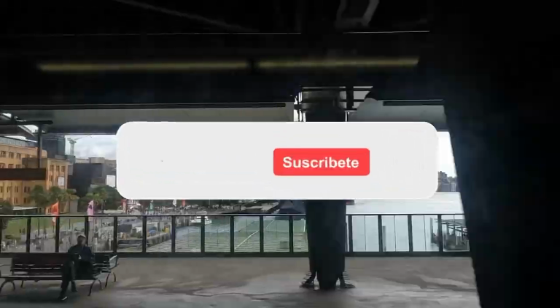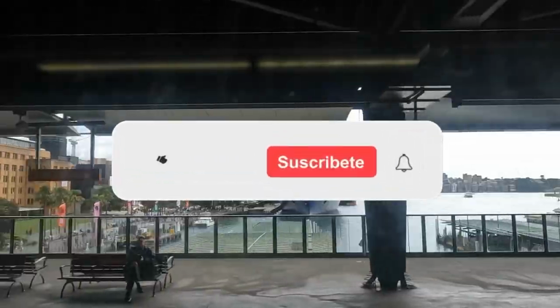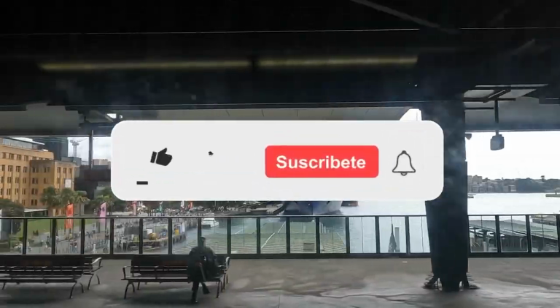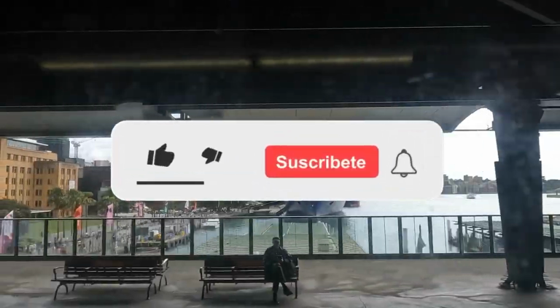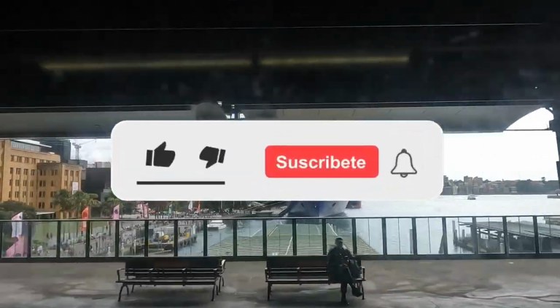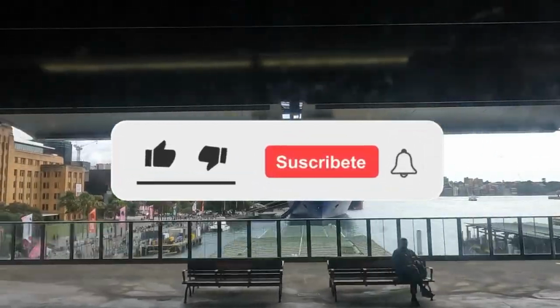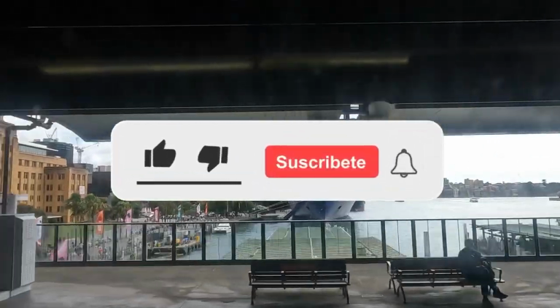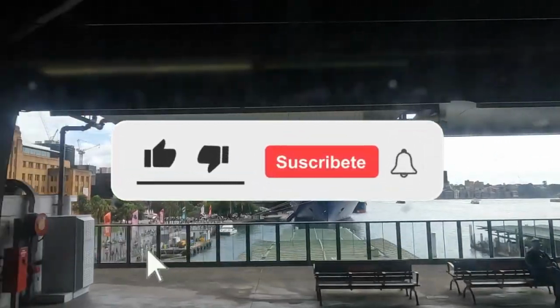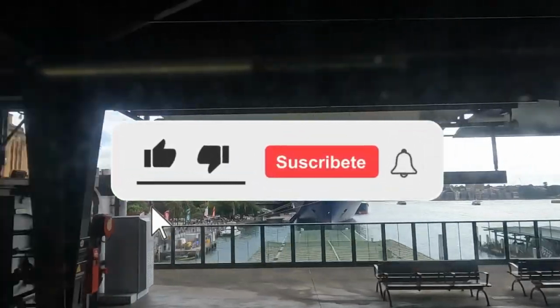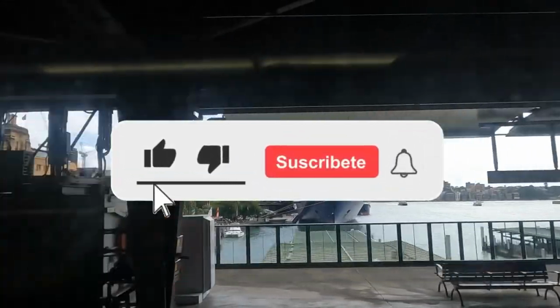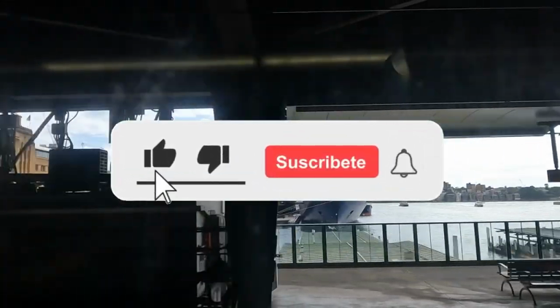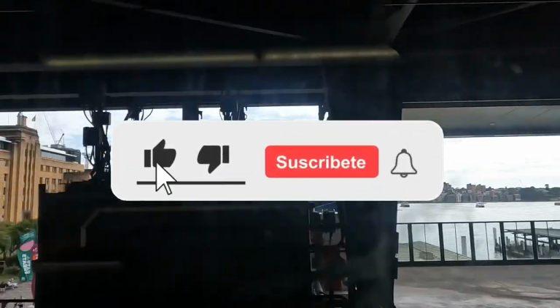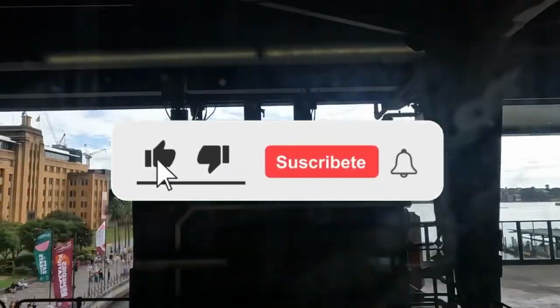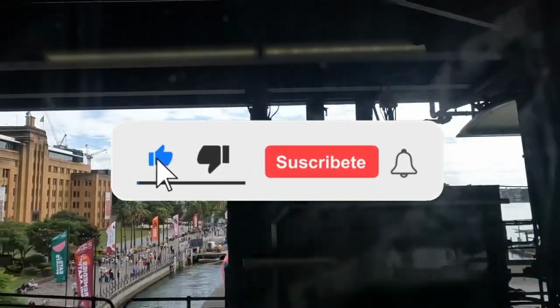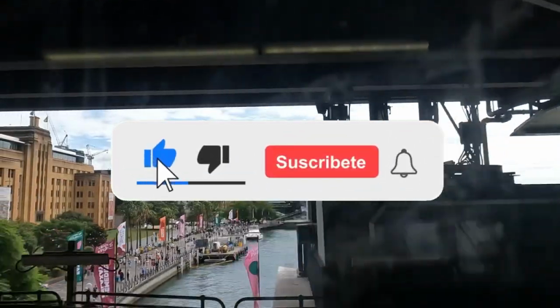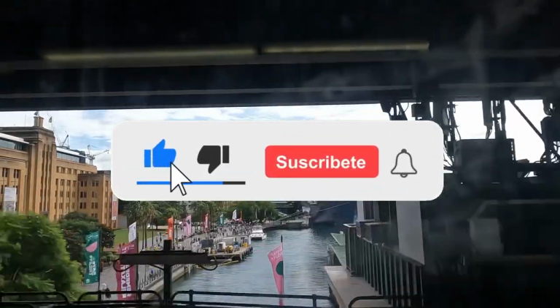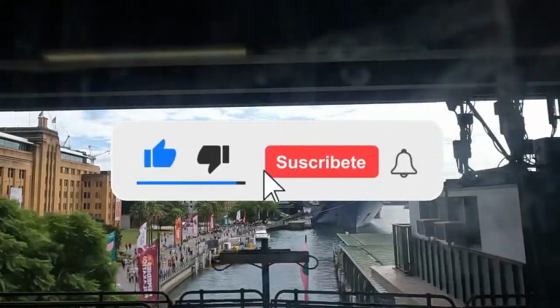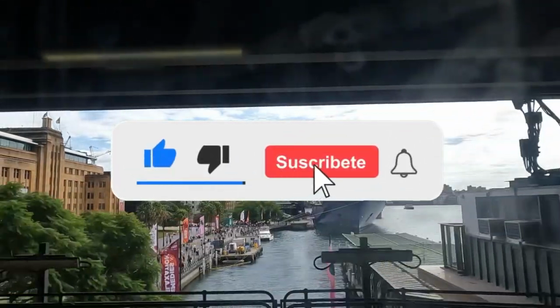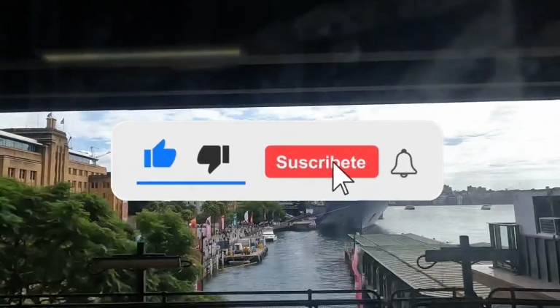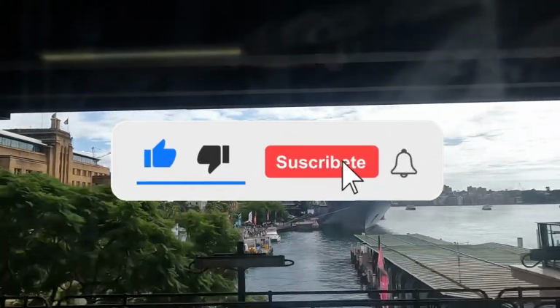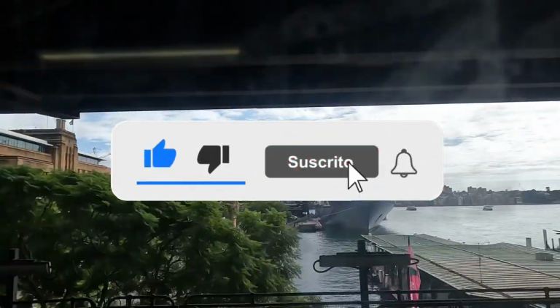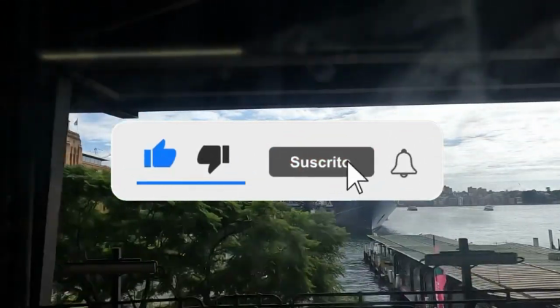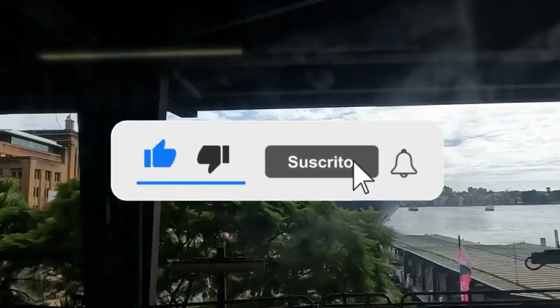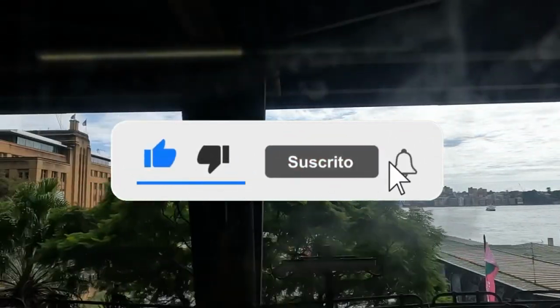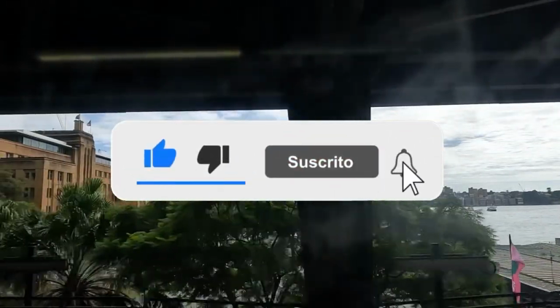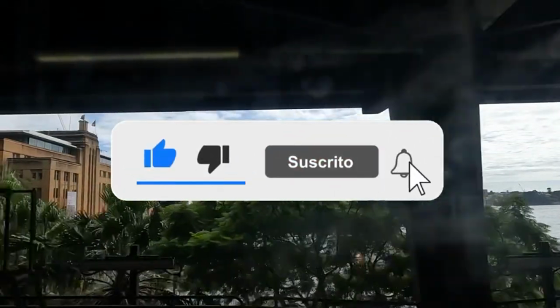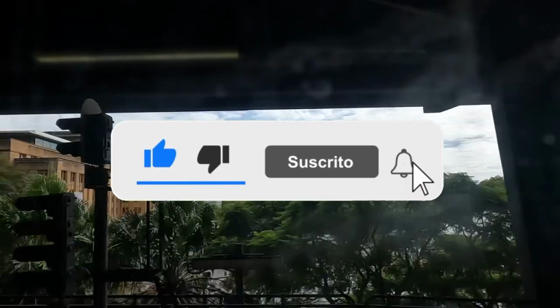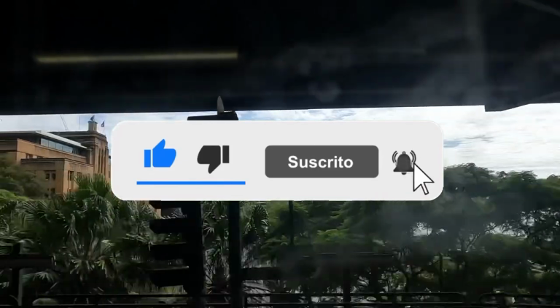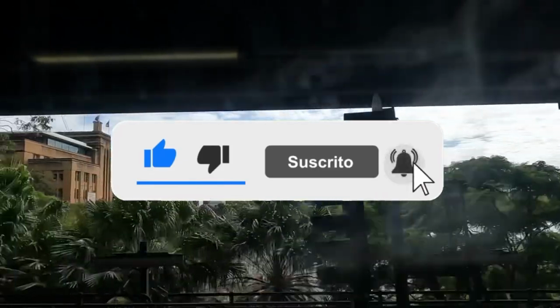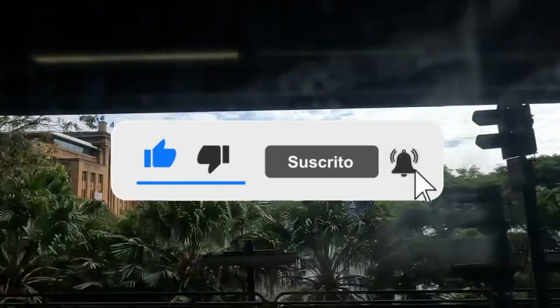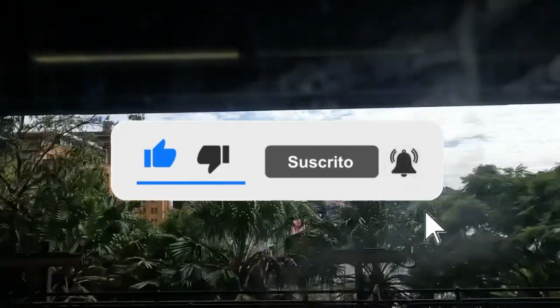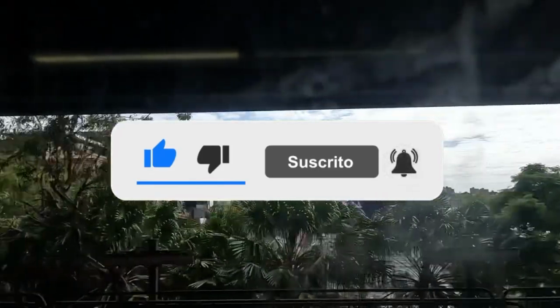If you enjoyed the video, please click on the like button, and don't forget to subscribe to OurTripsToGo.